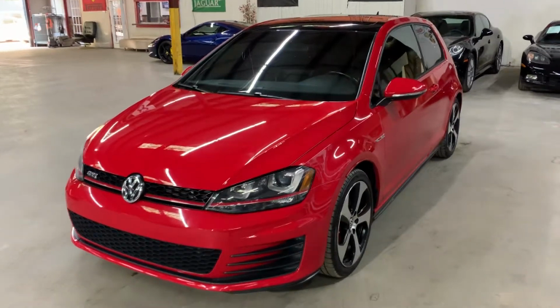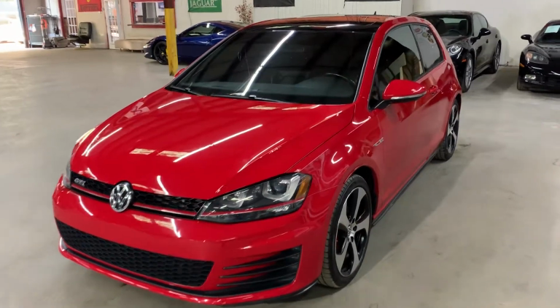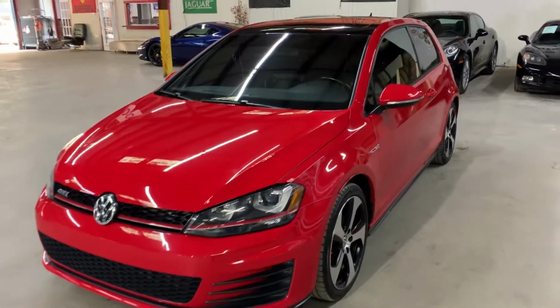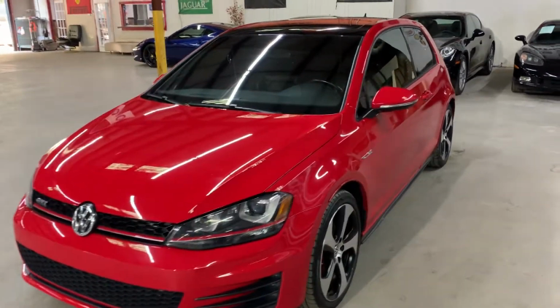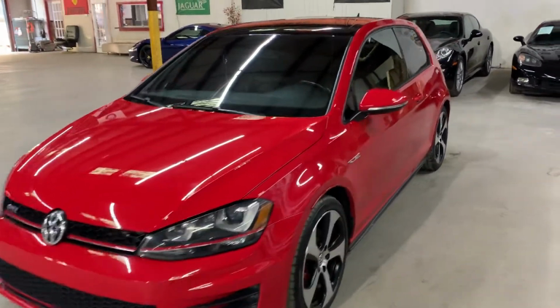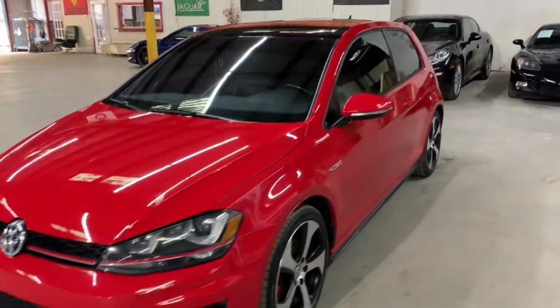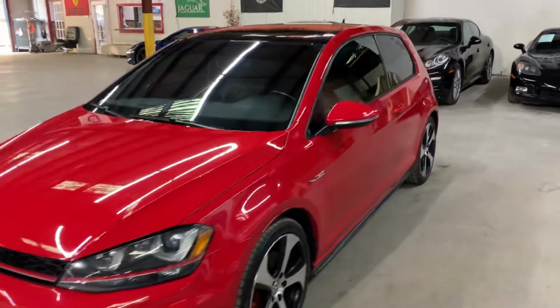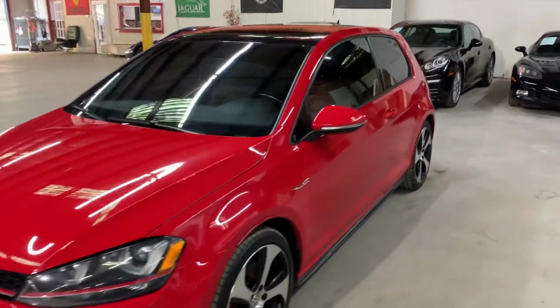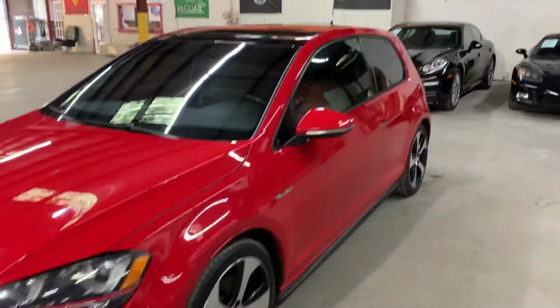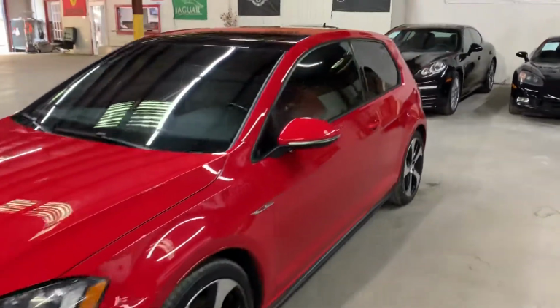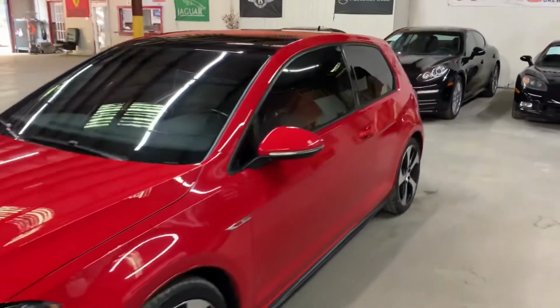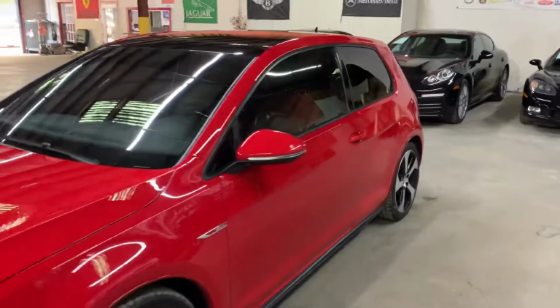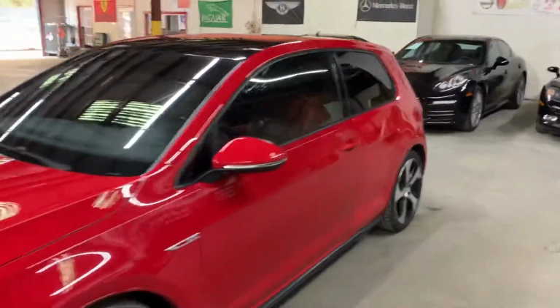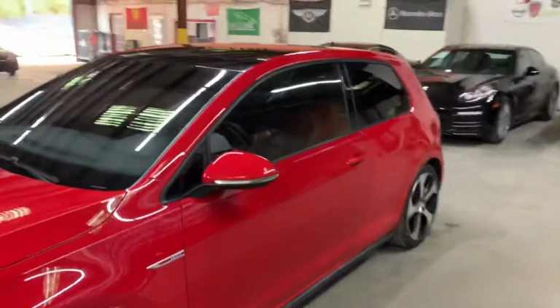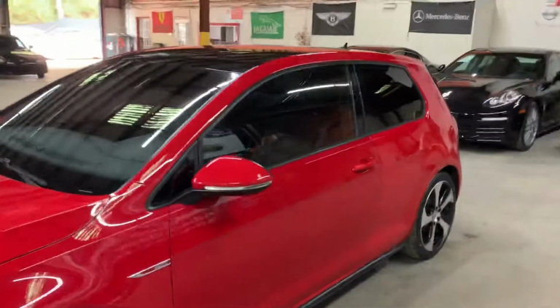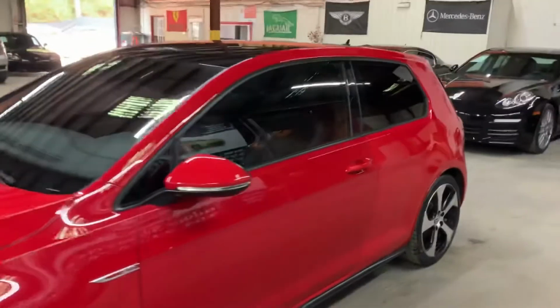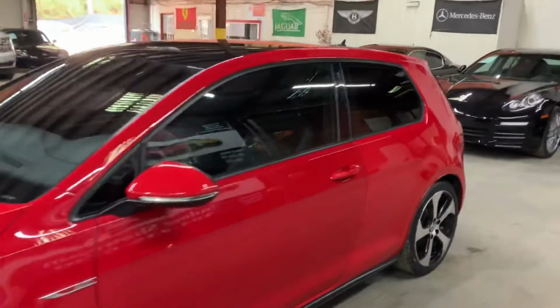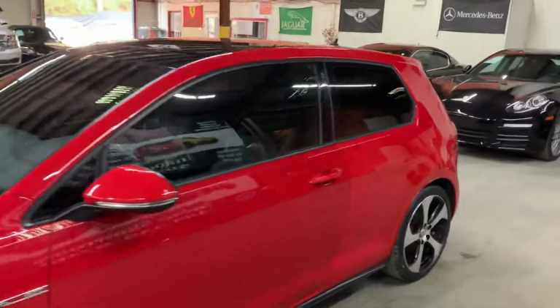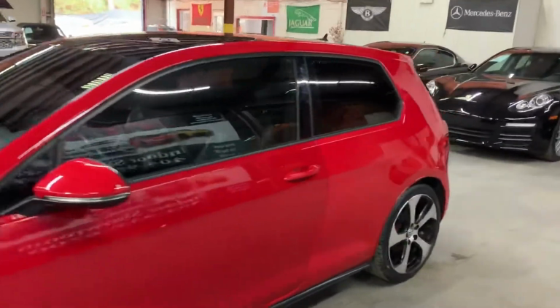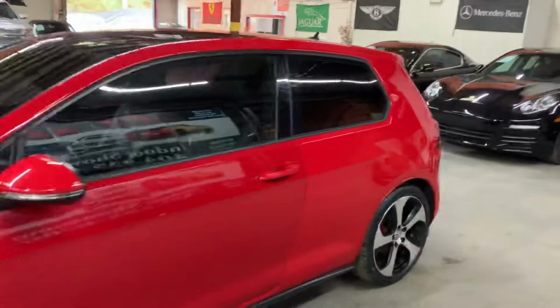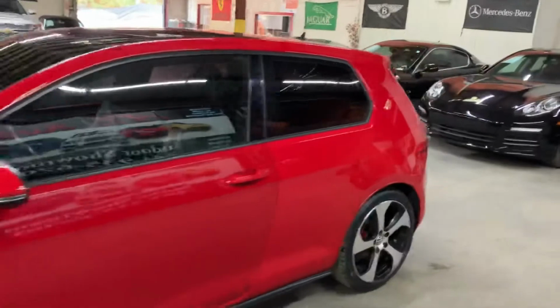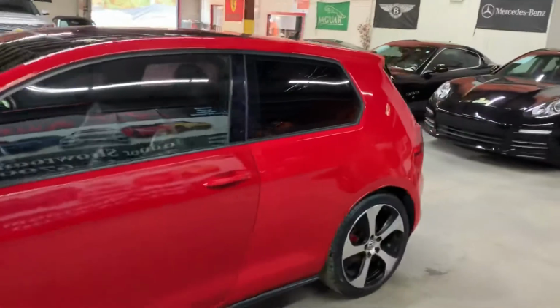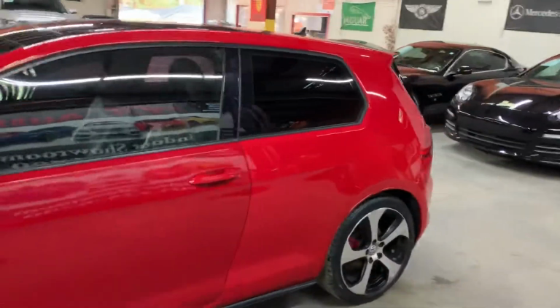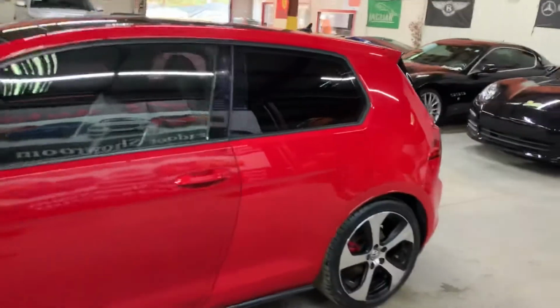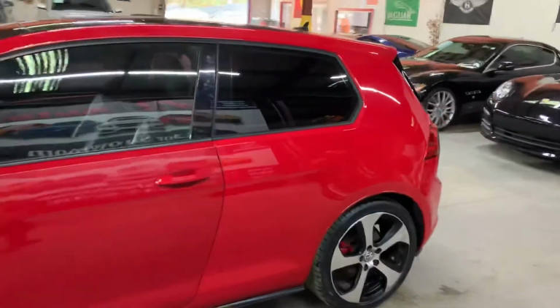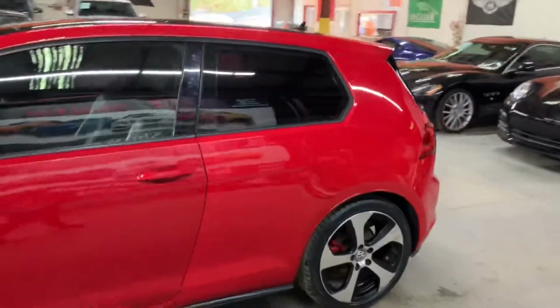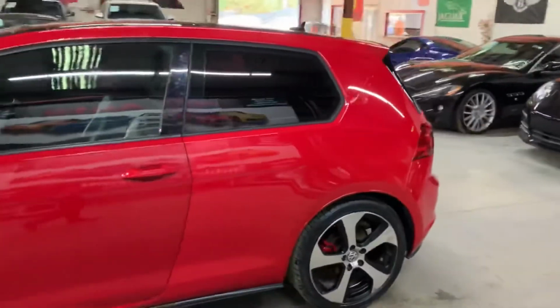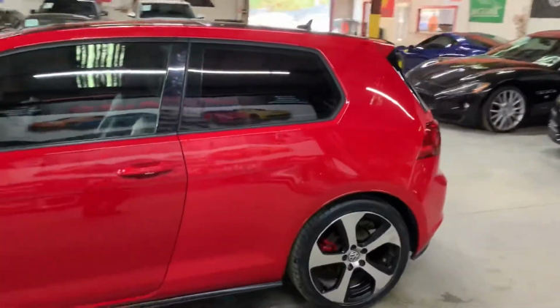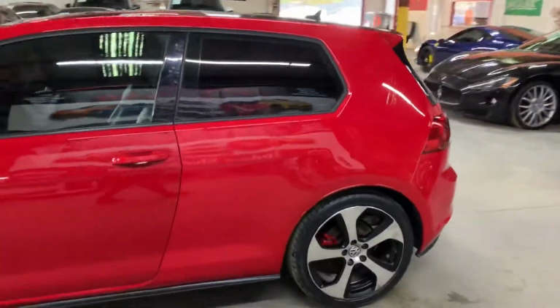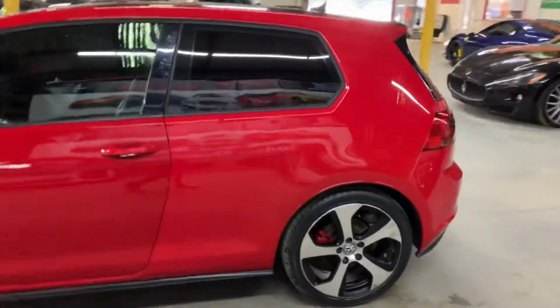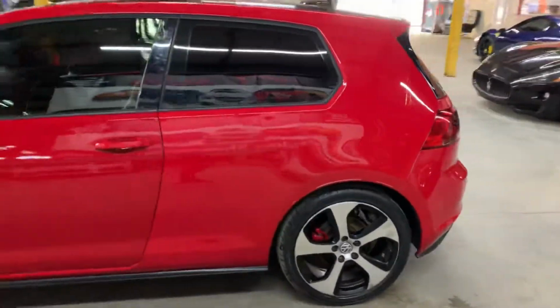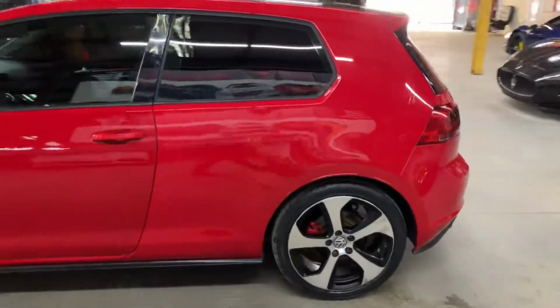Hello guys, it's AX Autos here from Atlanta, Georgia. Today I'm going to be showing you around this nice 2015 Volkswagen GTI in red.